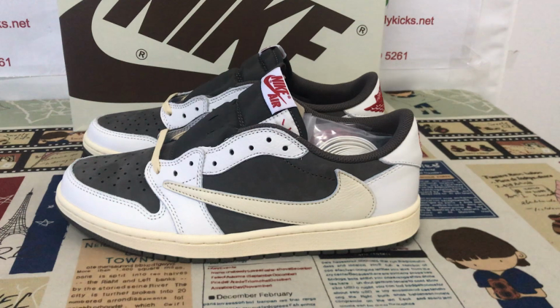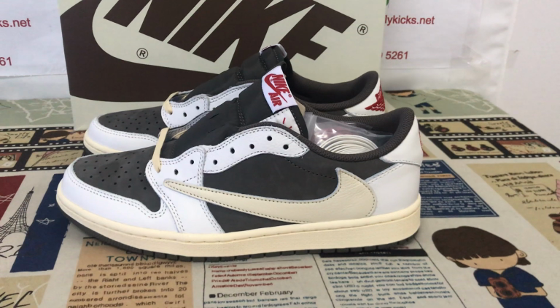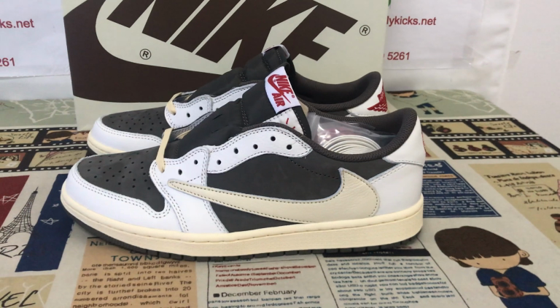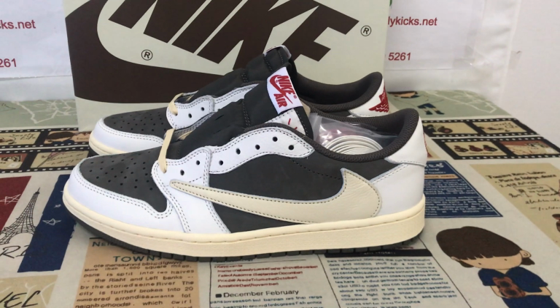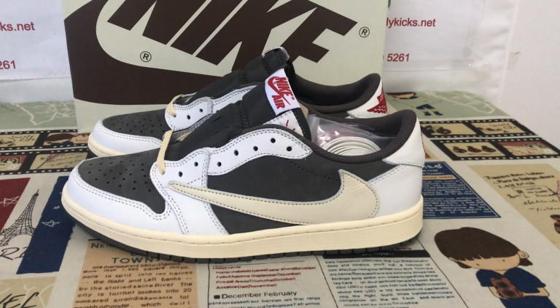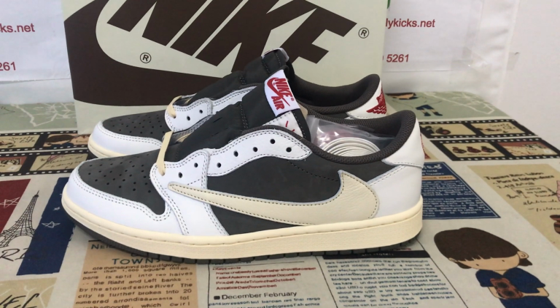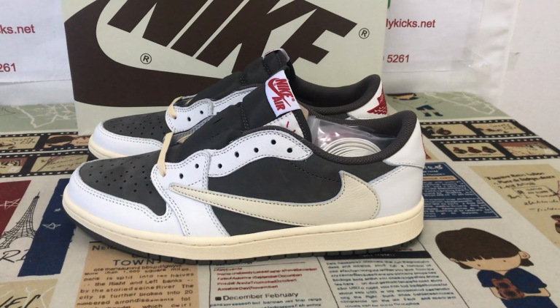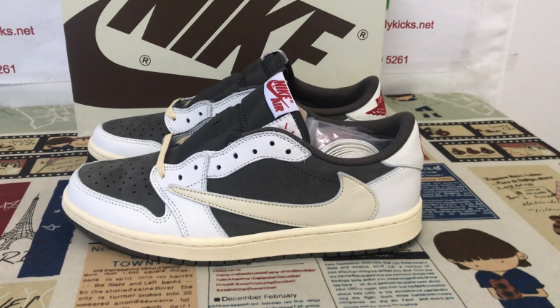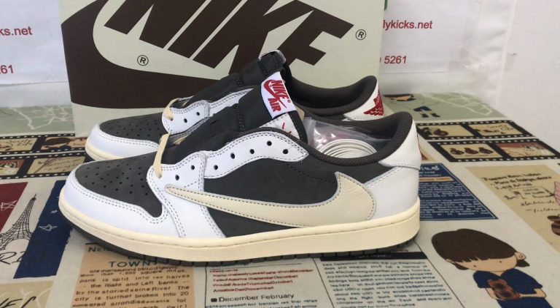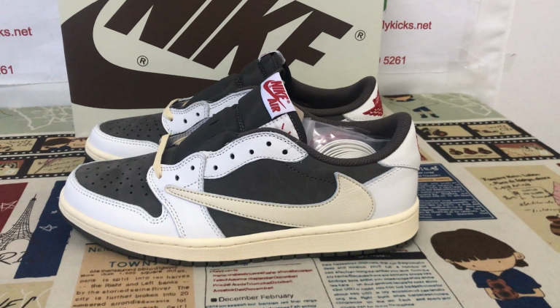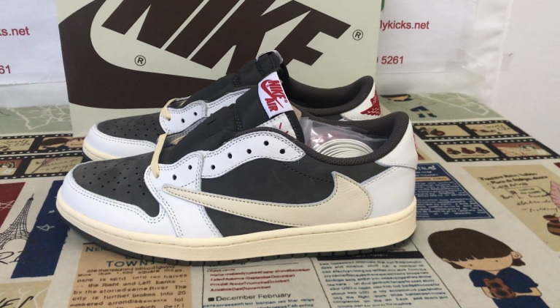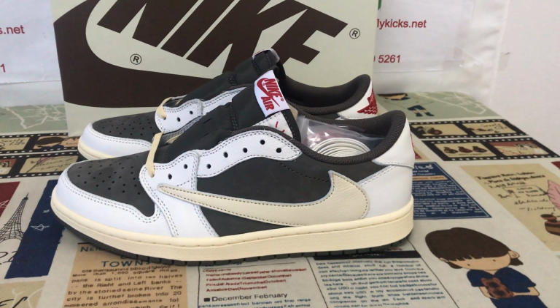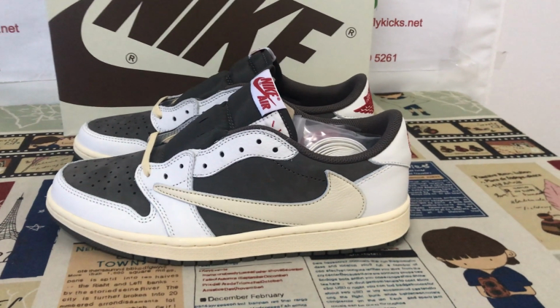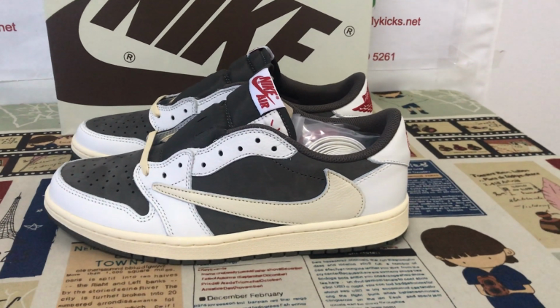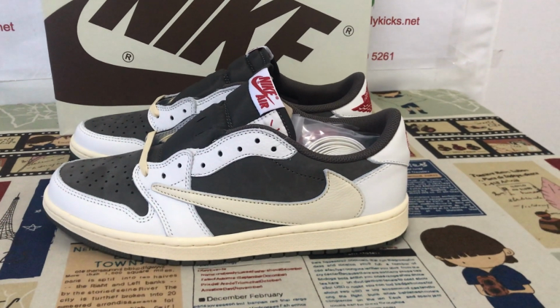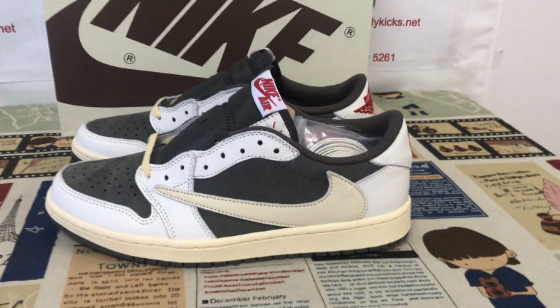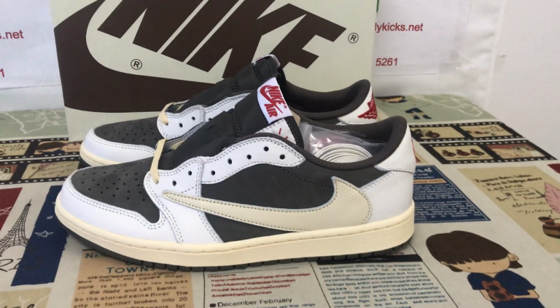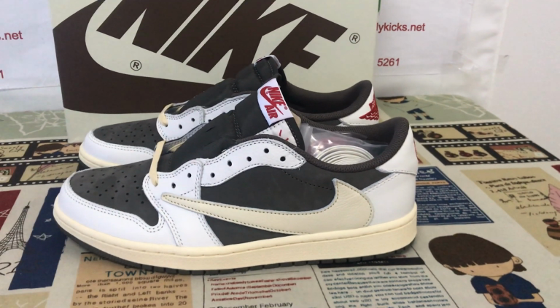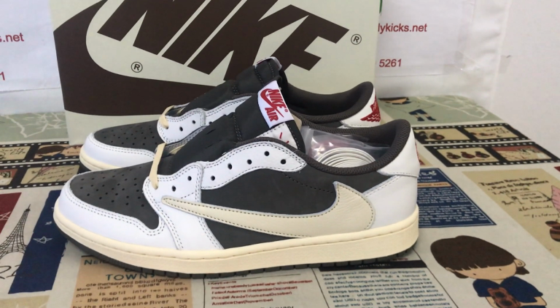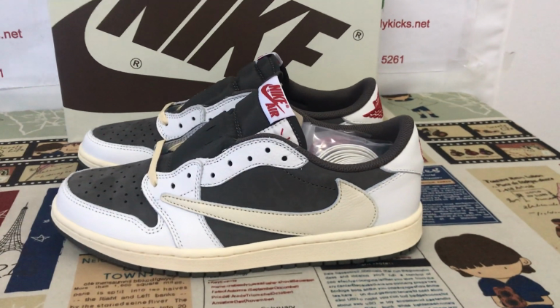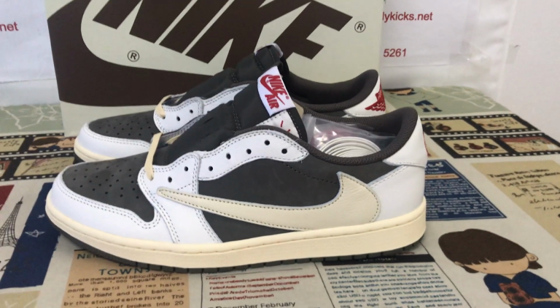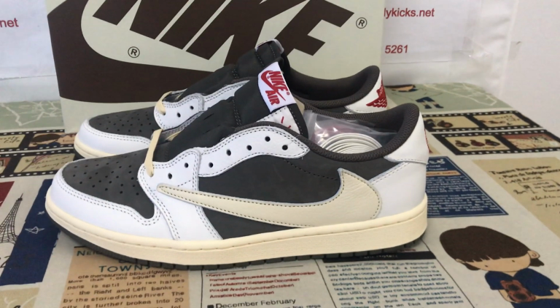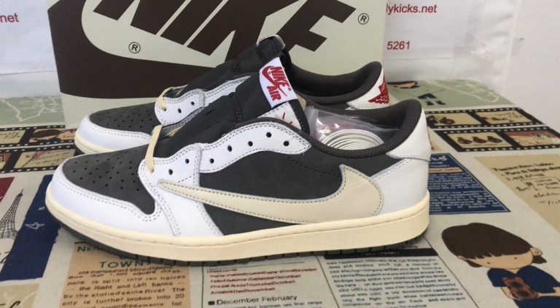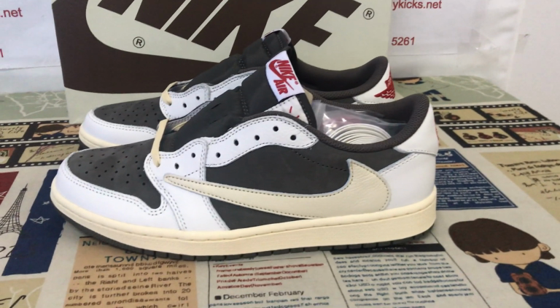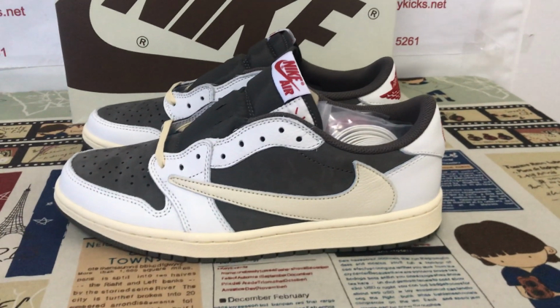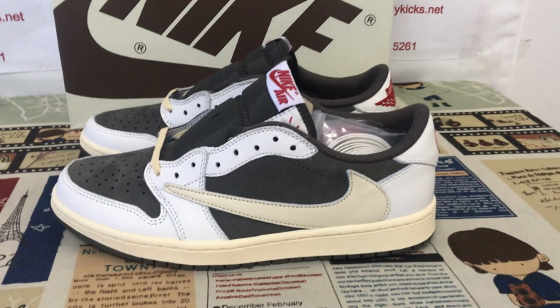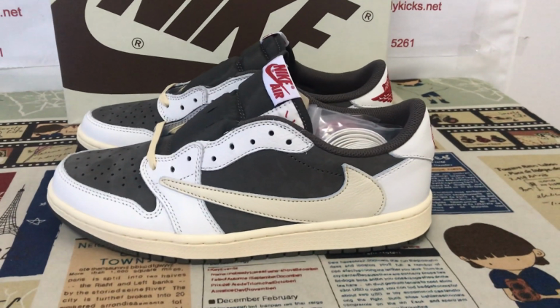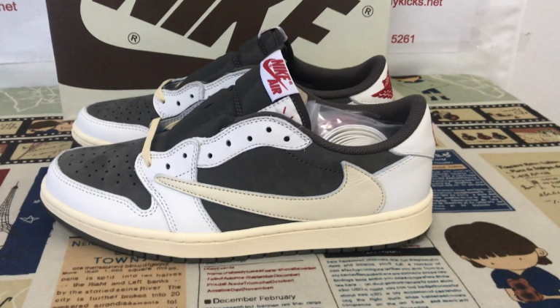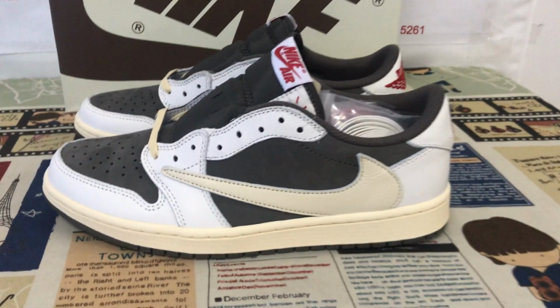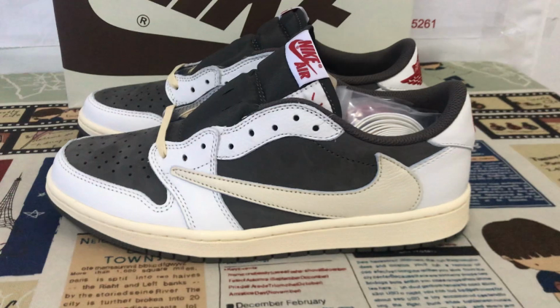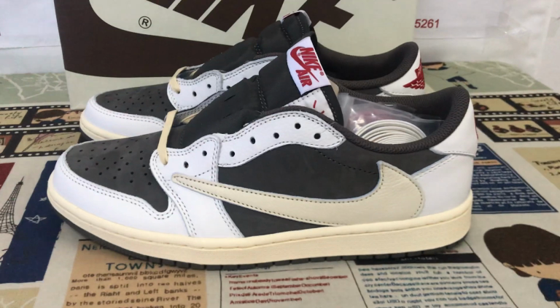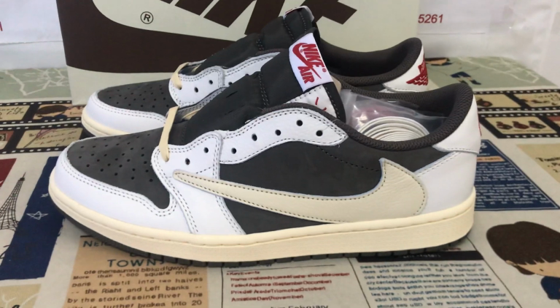Here, let me show you the Travis Scott Jordan 1 Low OG Reverse Mocha.